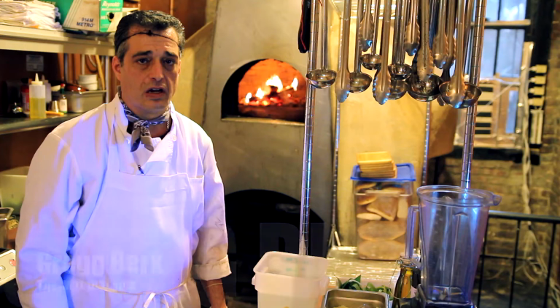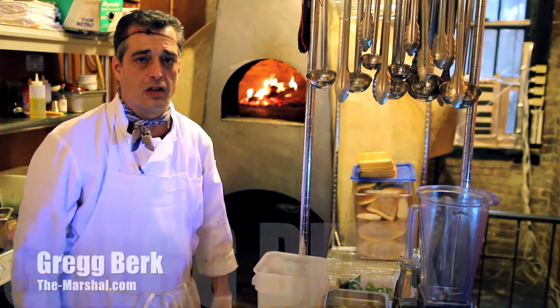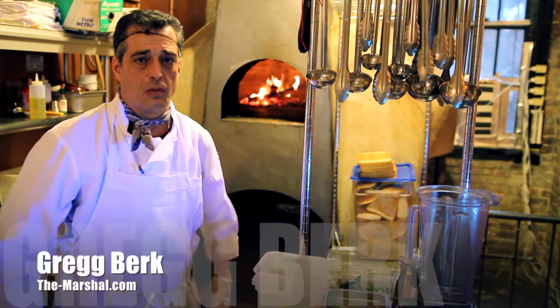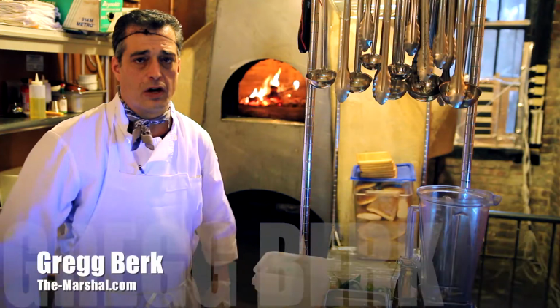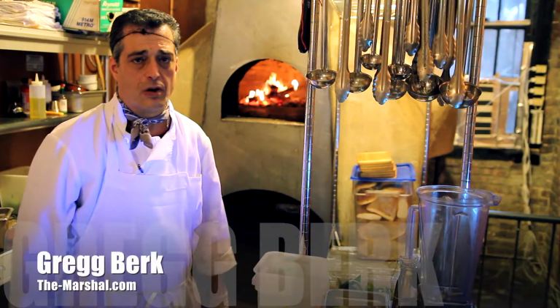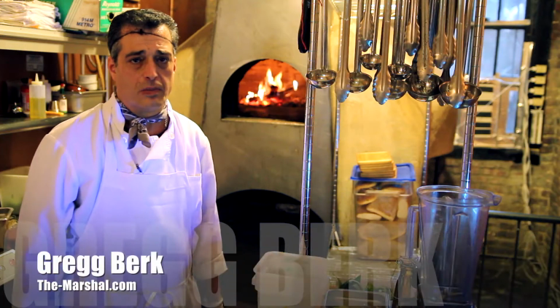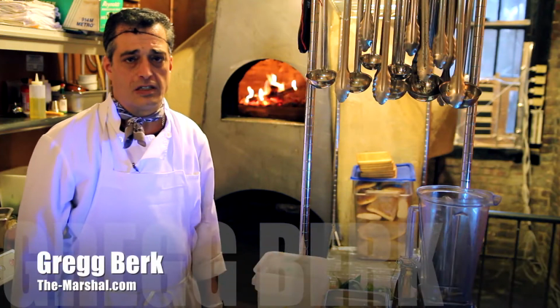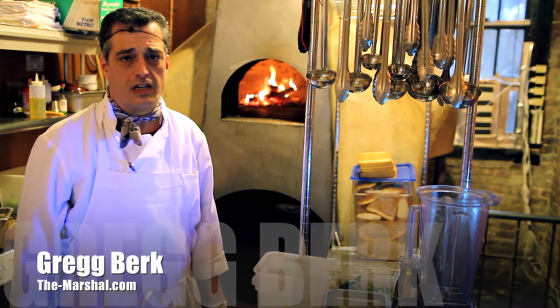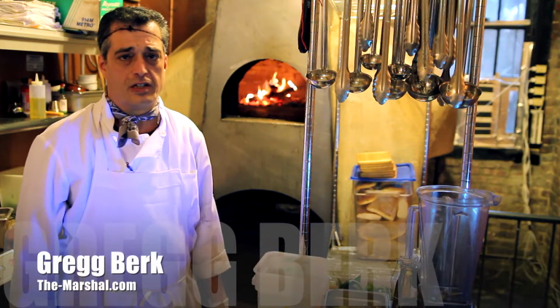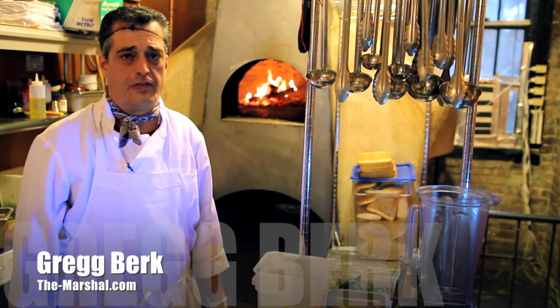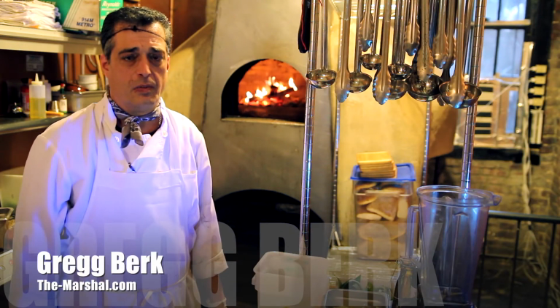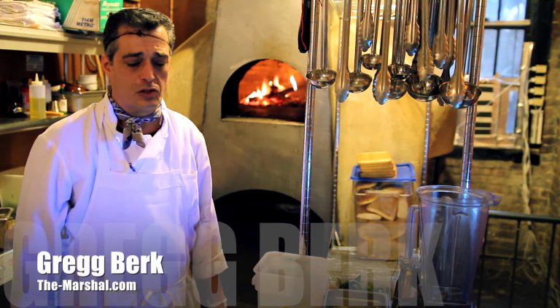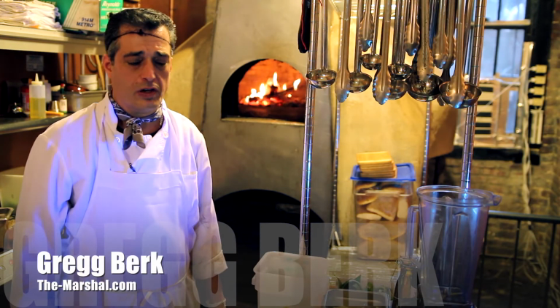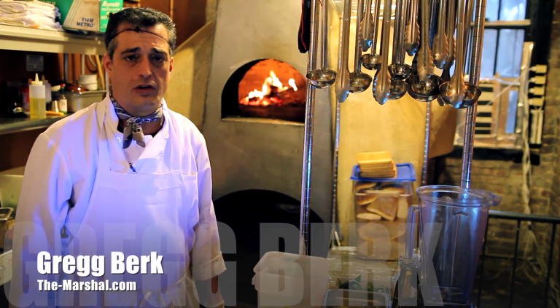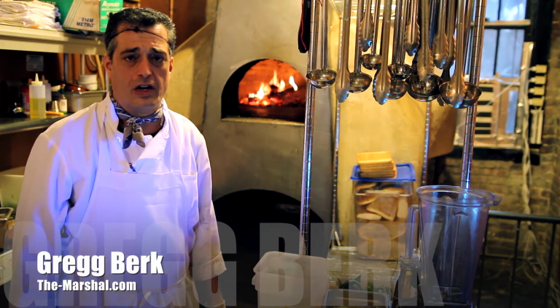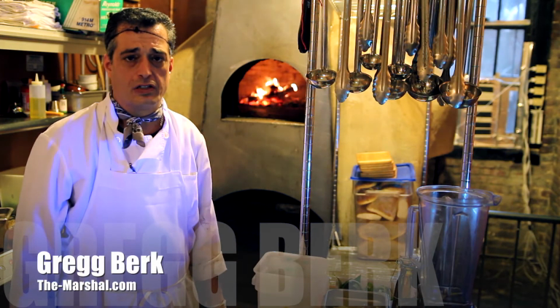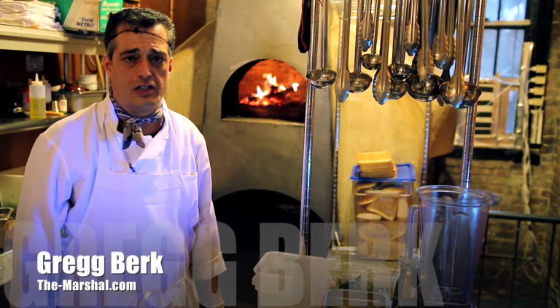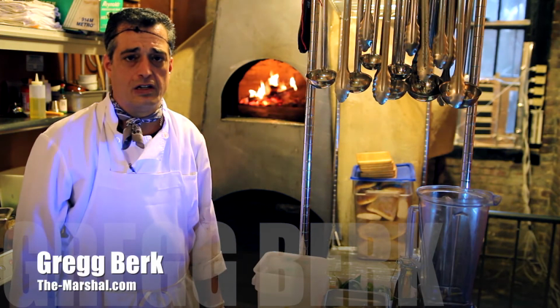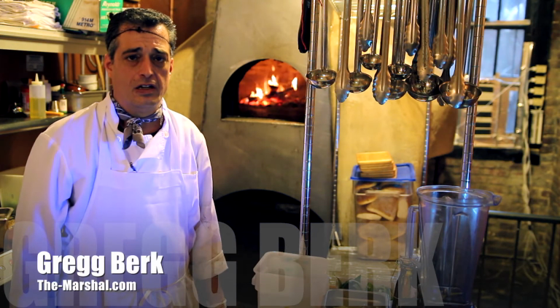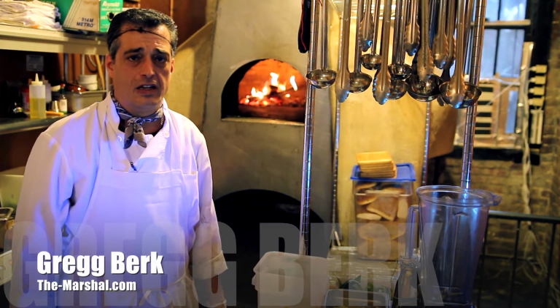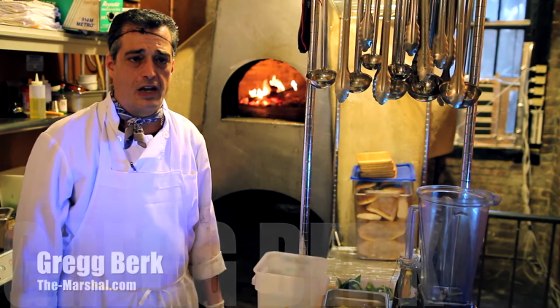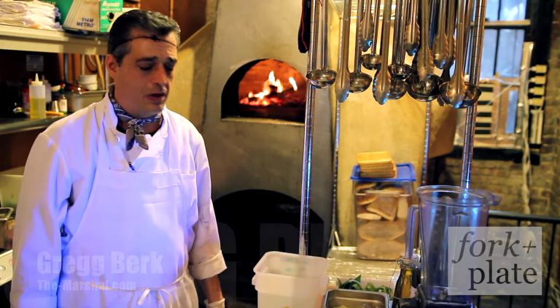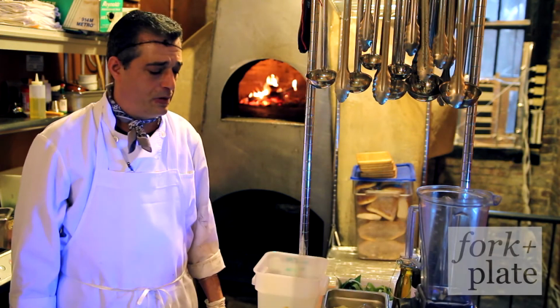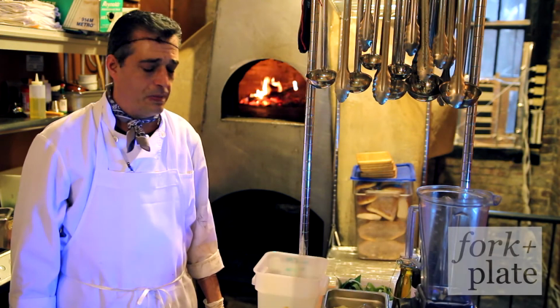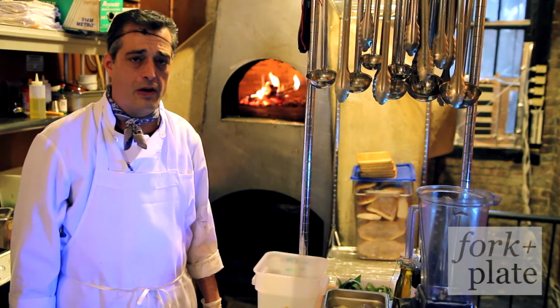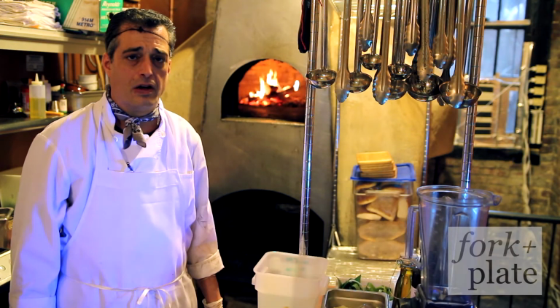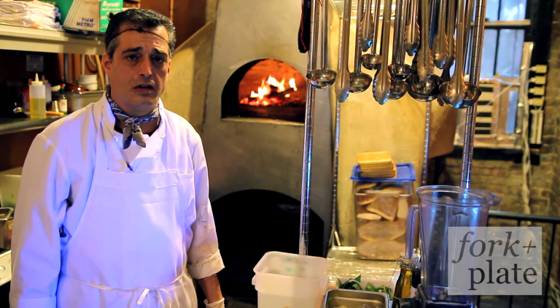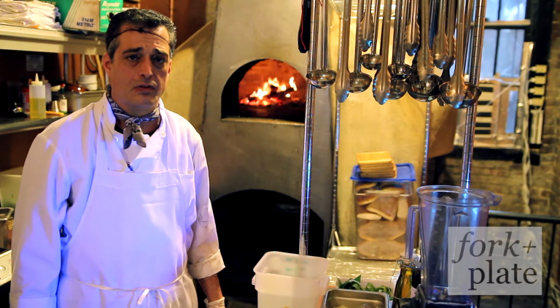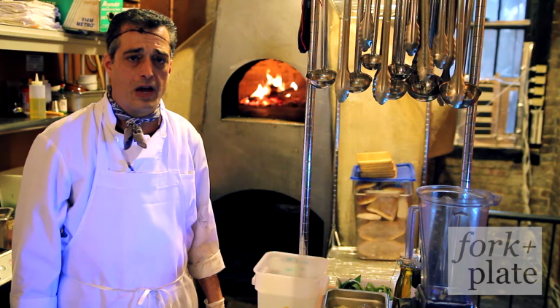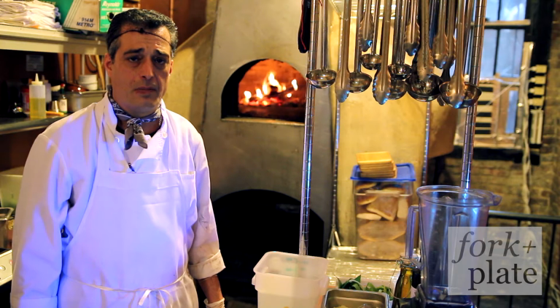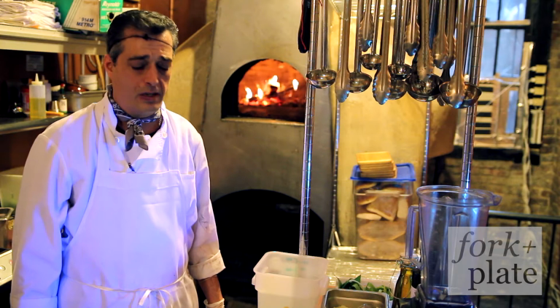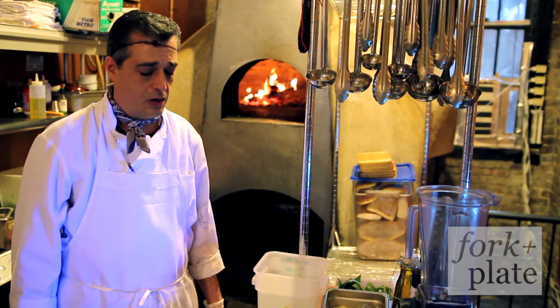Hello, I'm Craig Burke. I'm the executive chef at the Marshall restaurant in Hell's Kitchen and today we're going to be preparing ramp pesto.